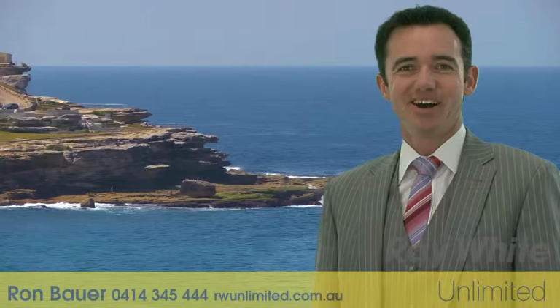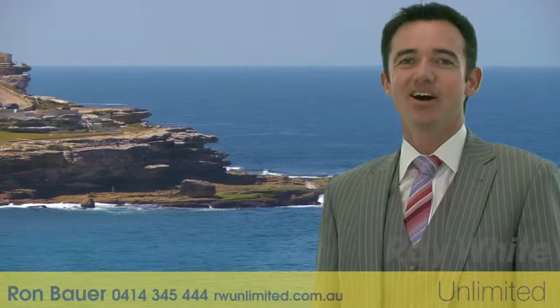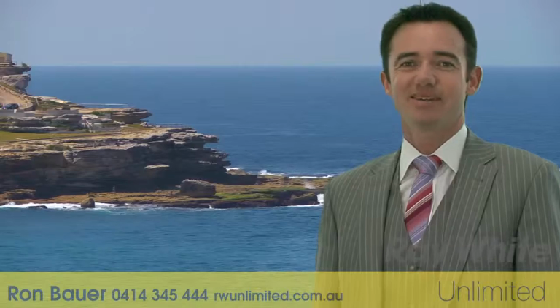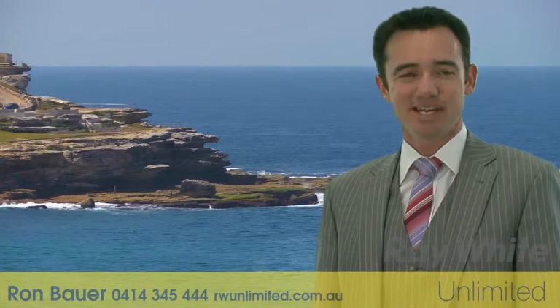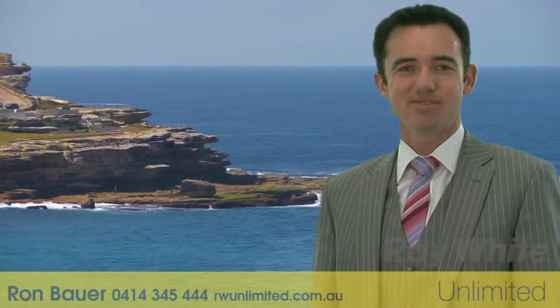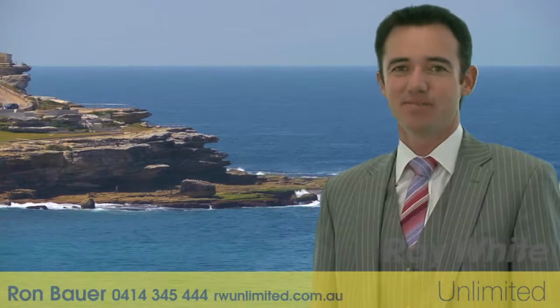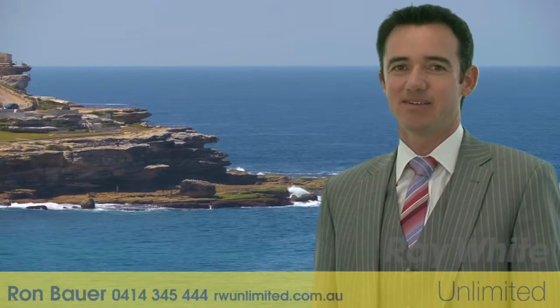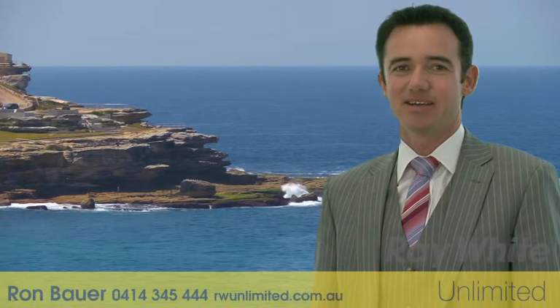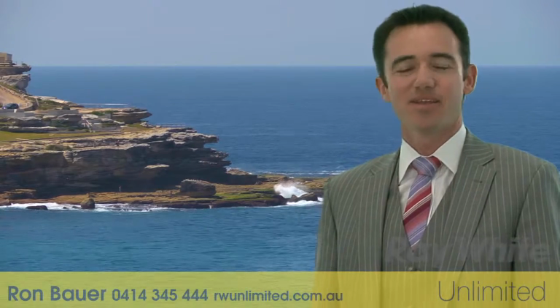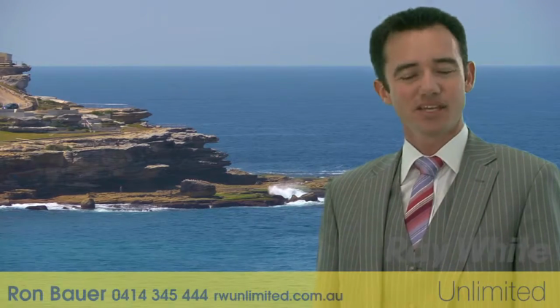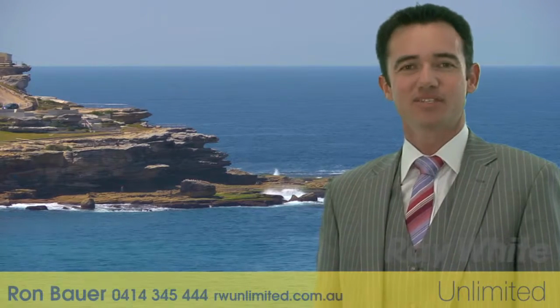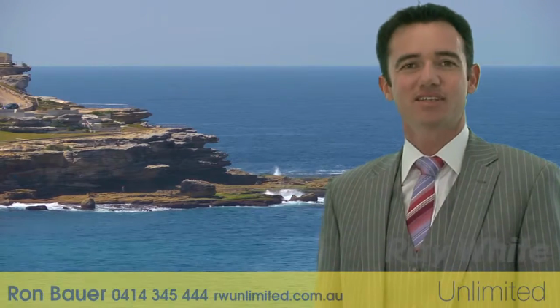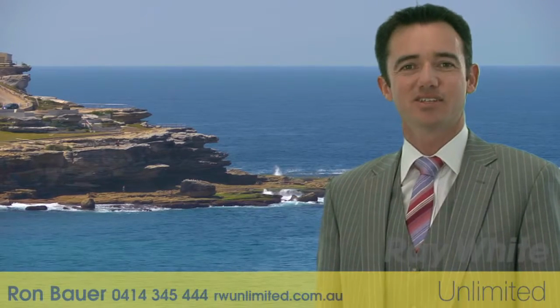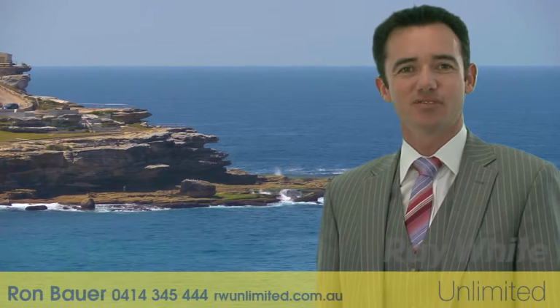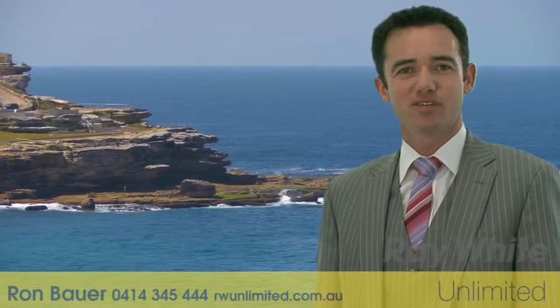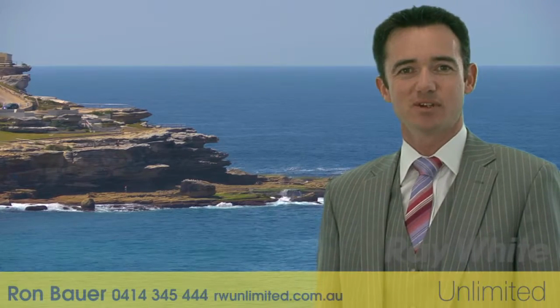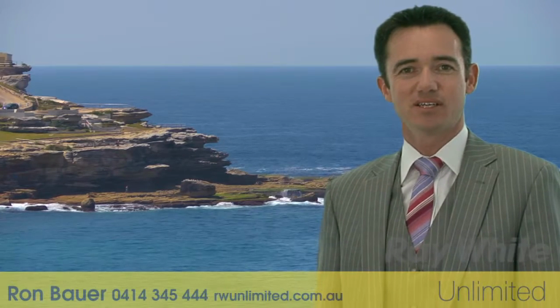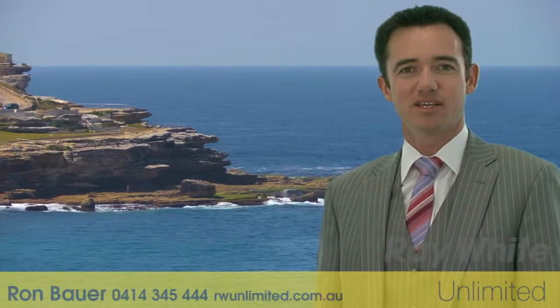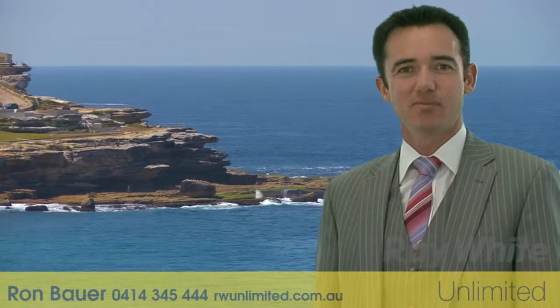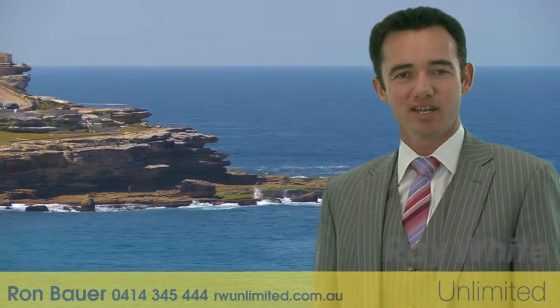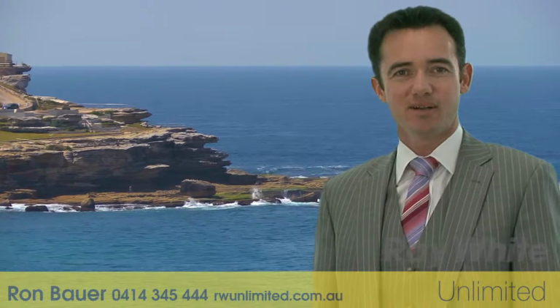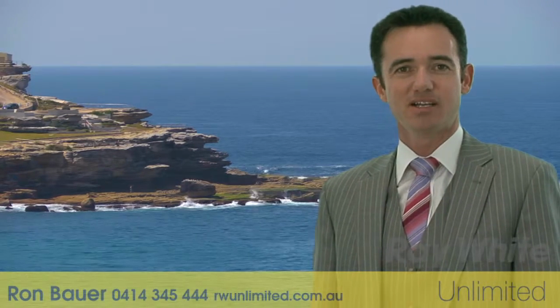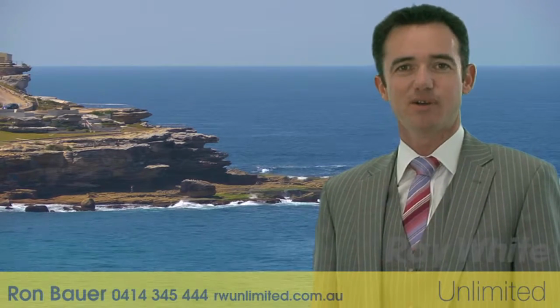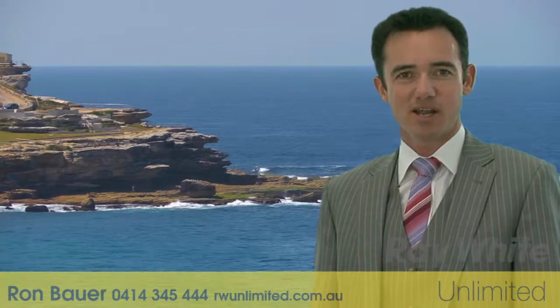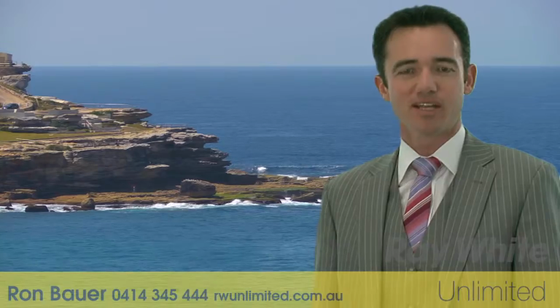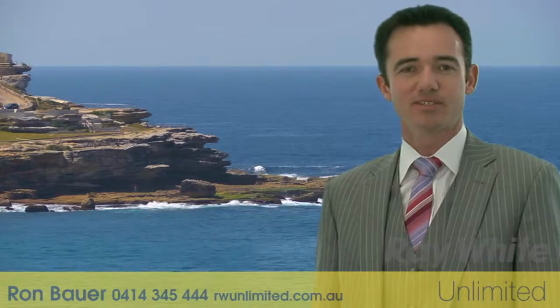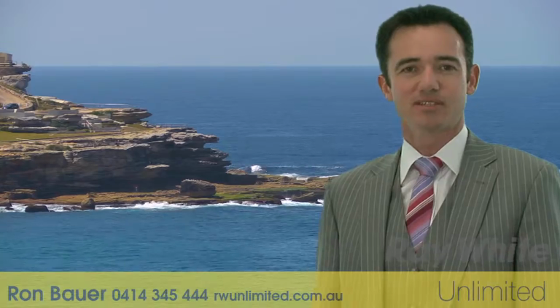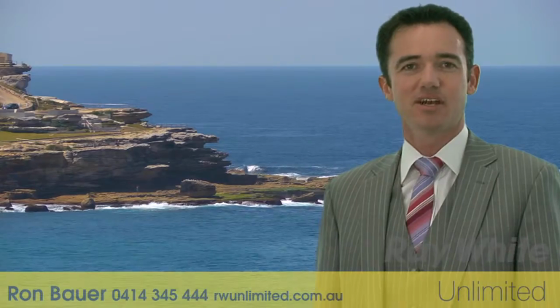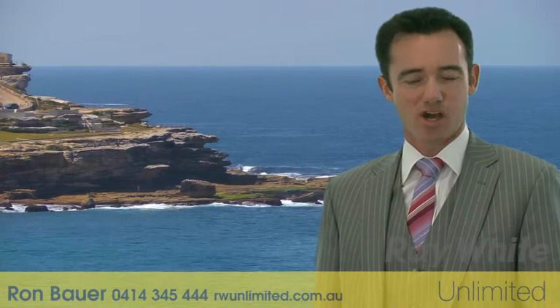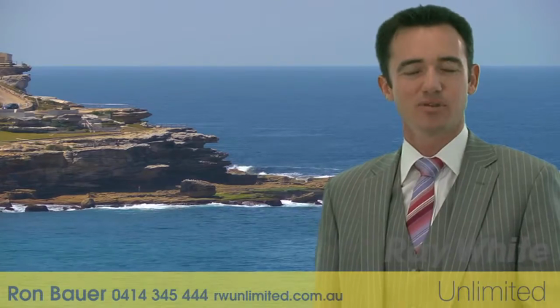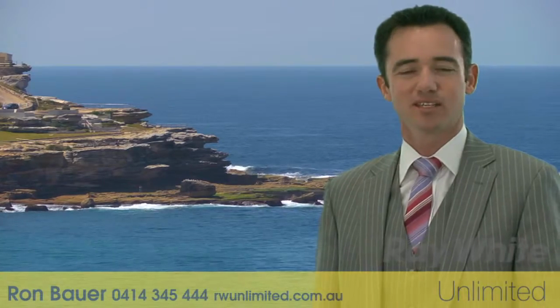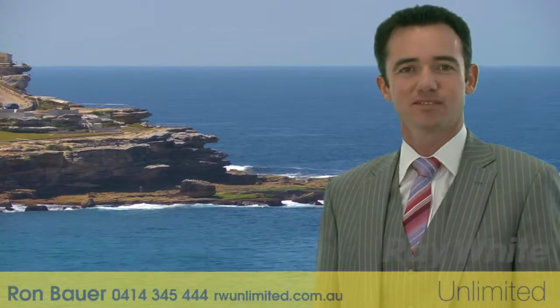Hi, my name is Ron Bower. Thank you for taking the time to view this property, proudly marketed by Ray White Unlimited. I hope you like it.